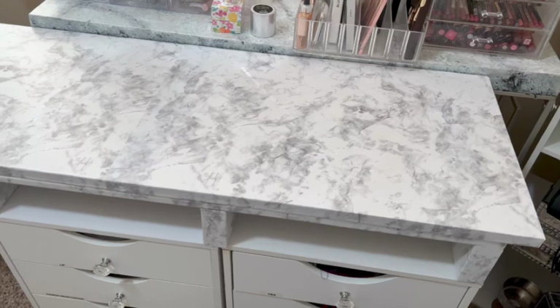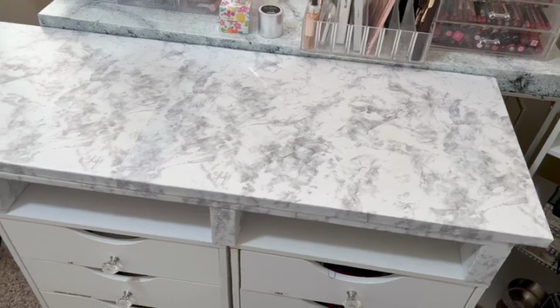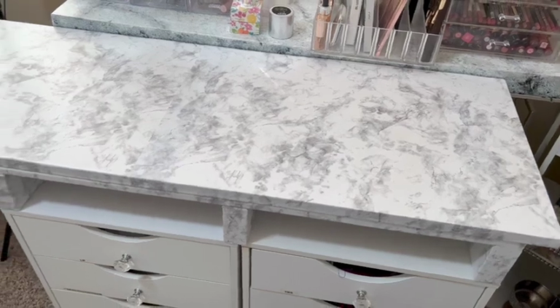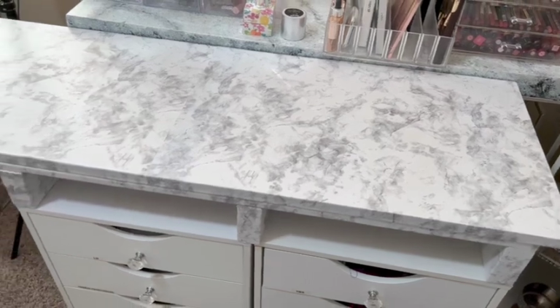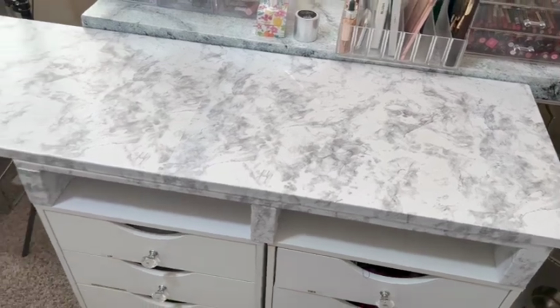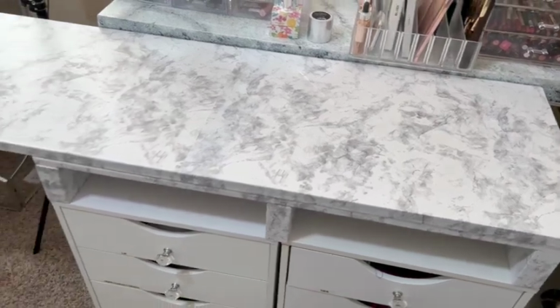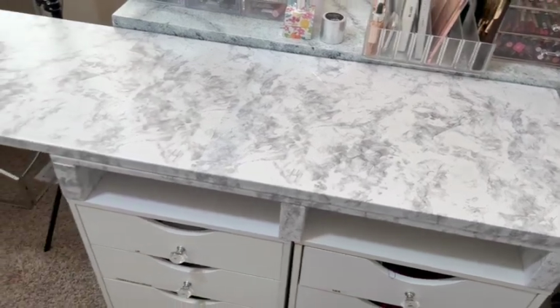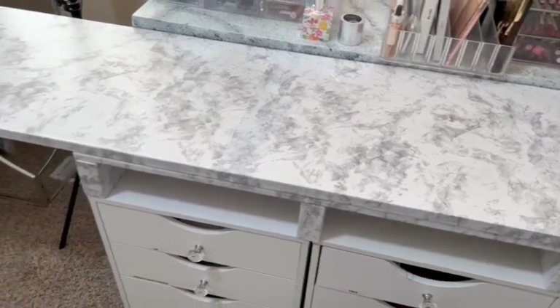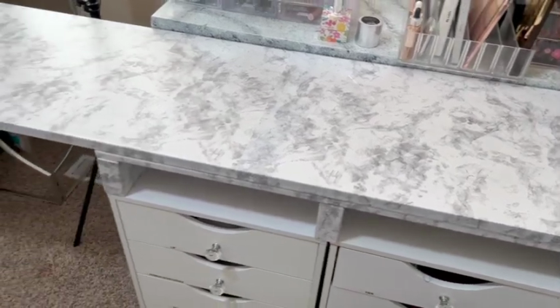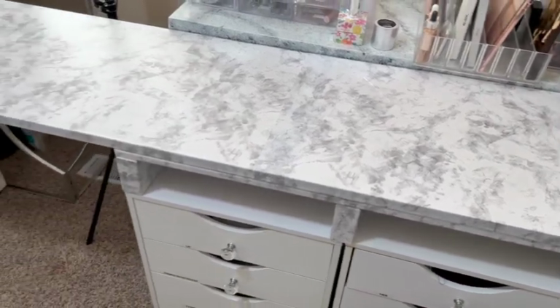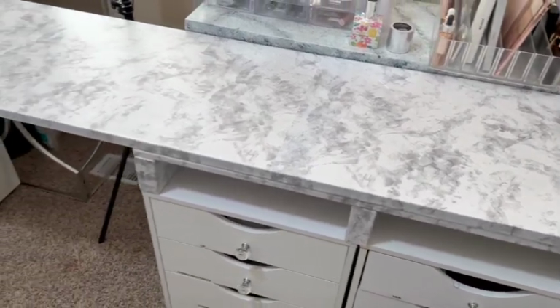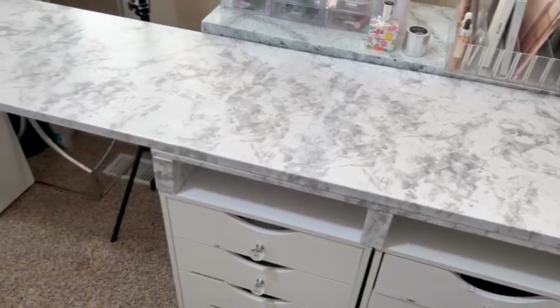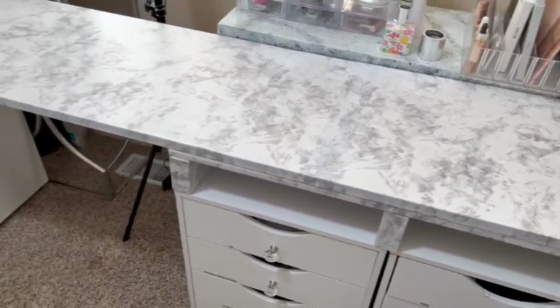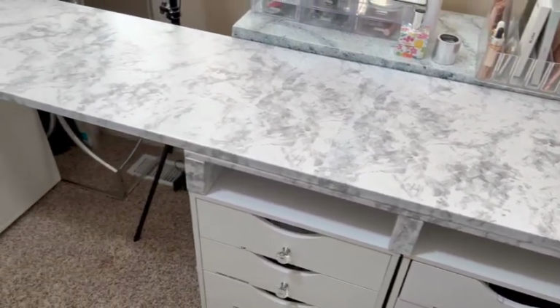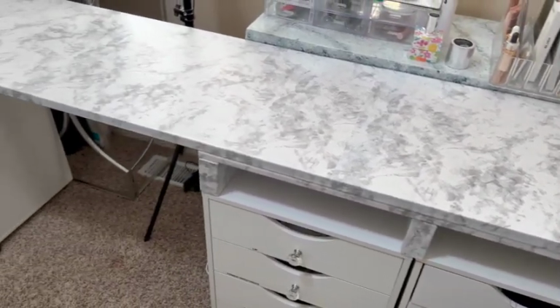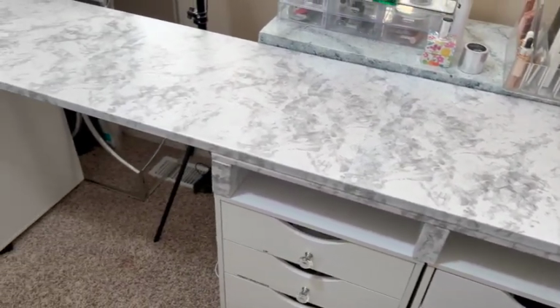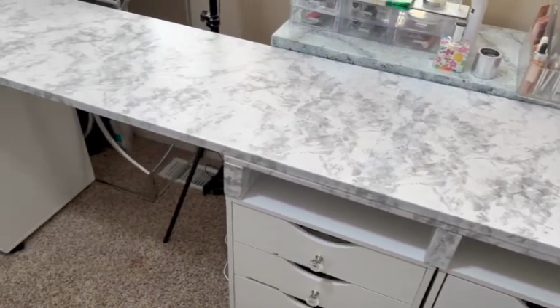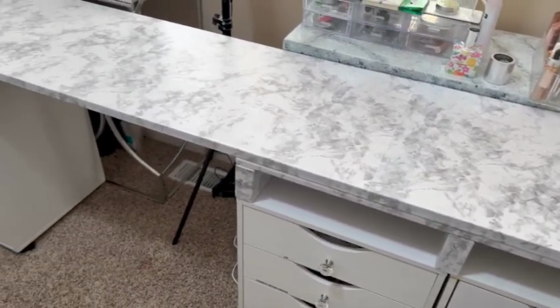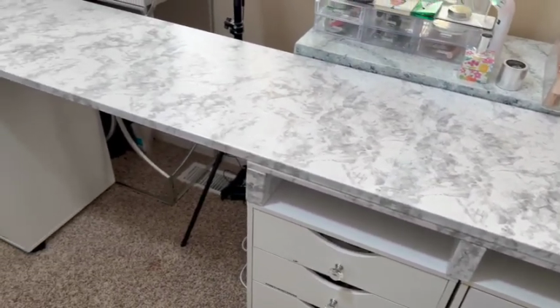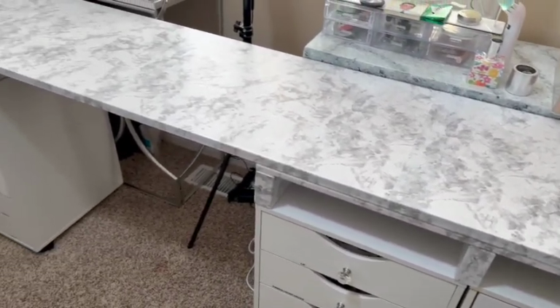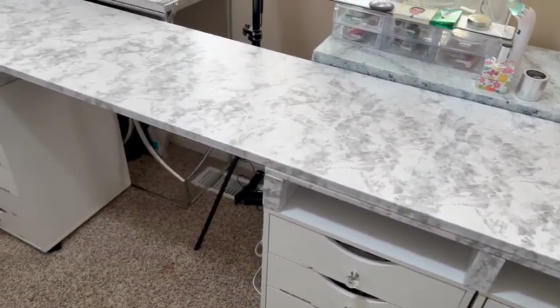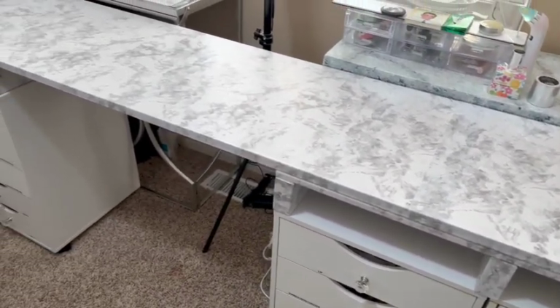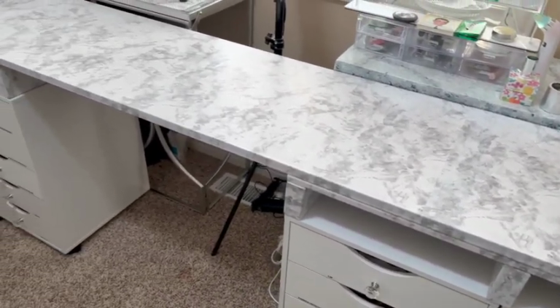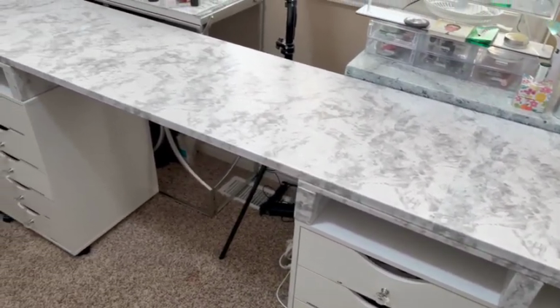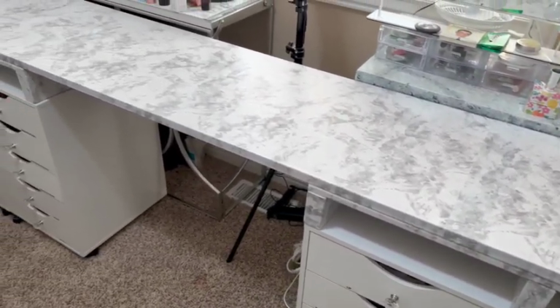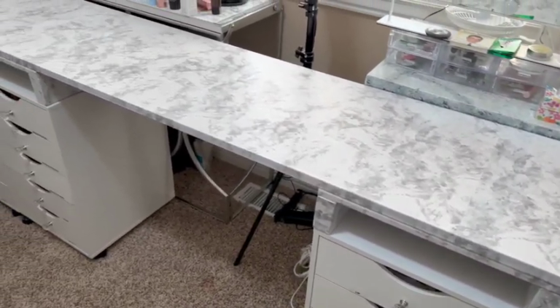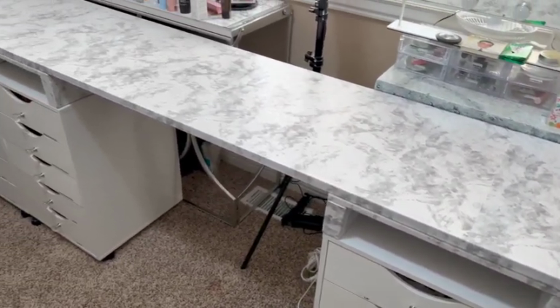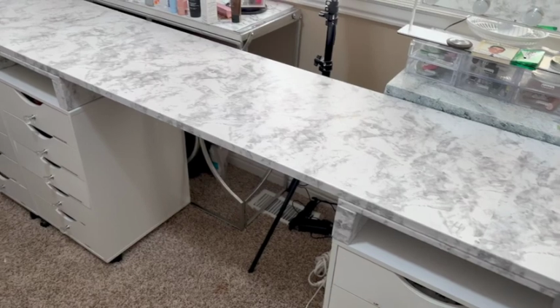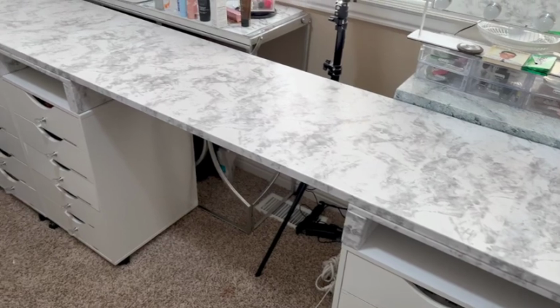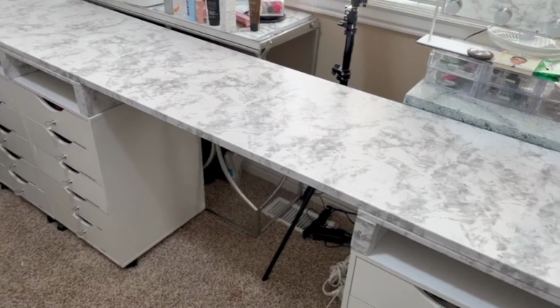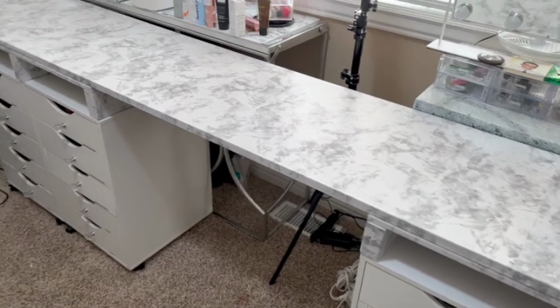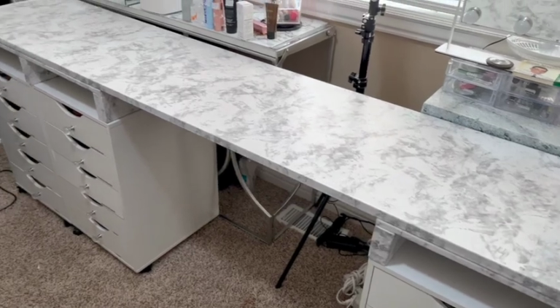Here is my fake marble table. It was done with Dollar Tree paper.